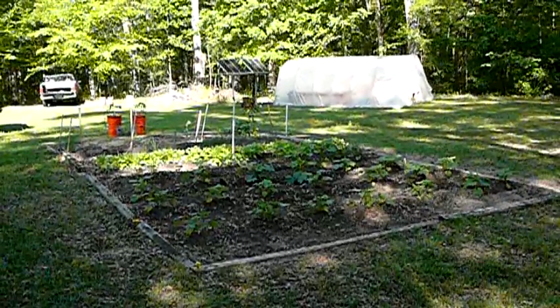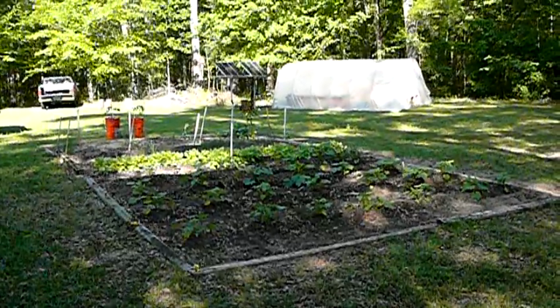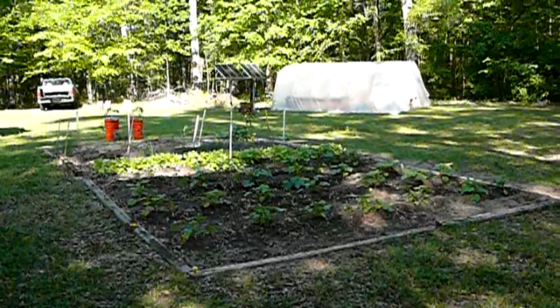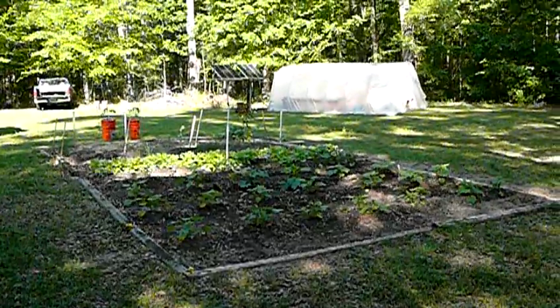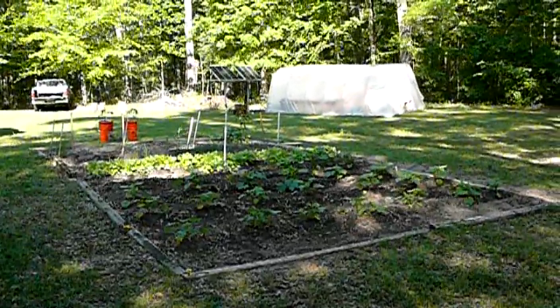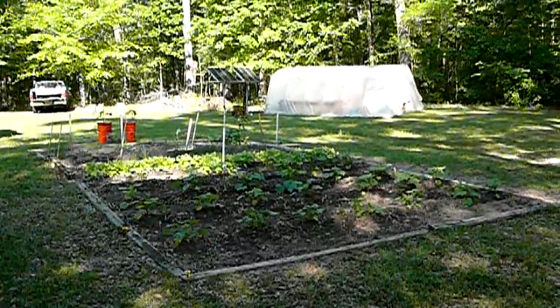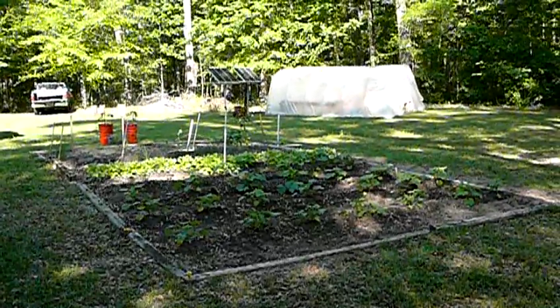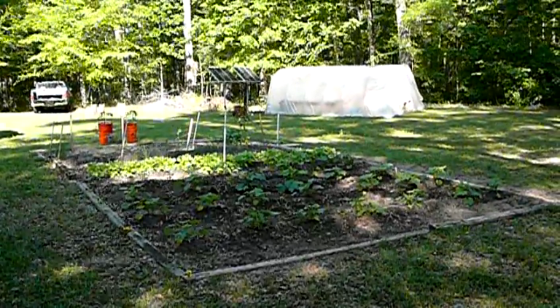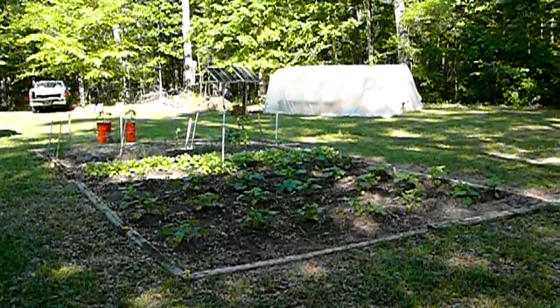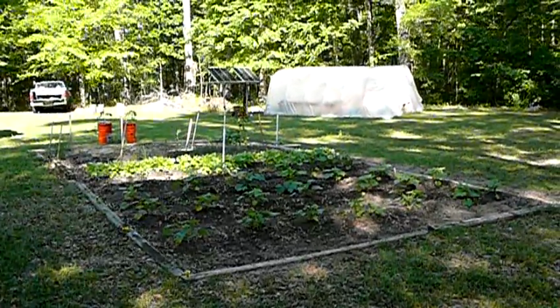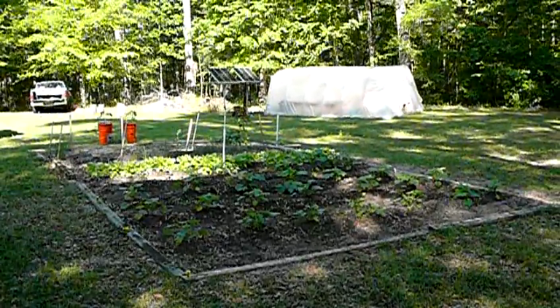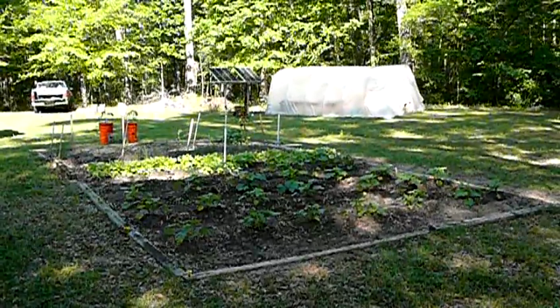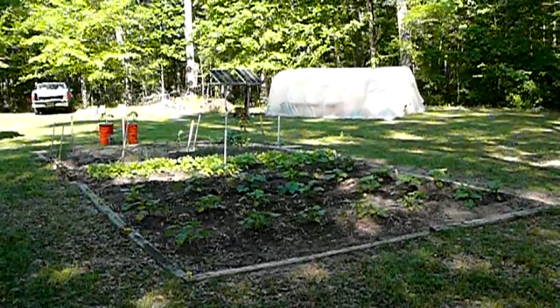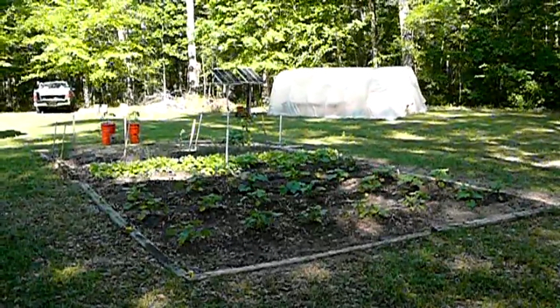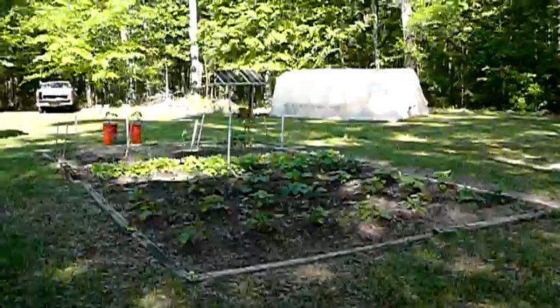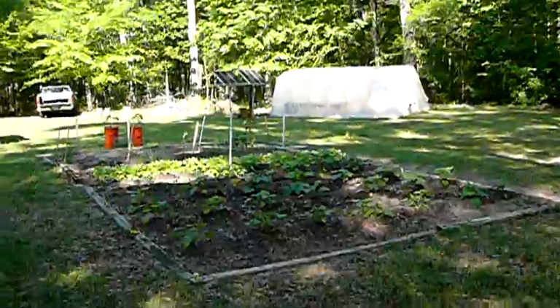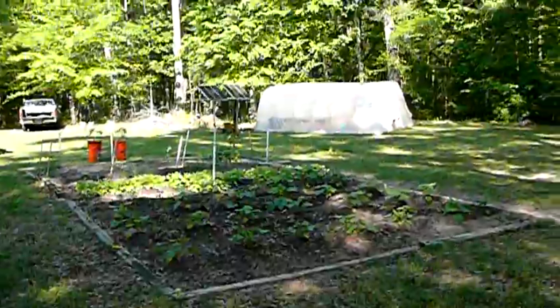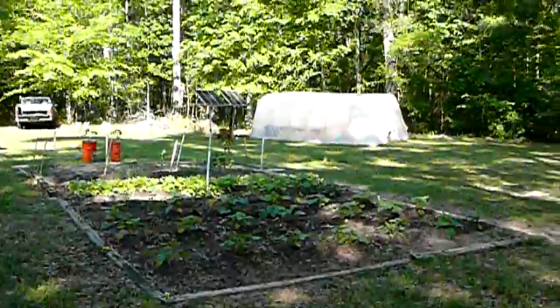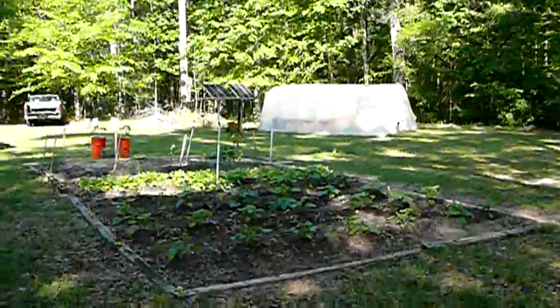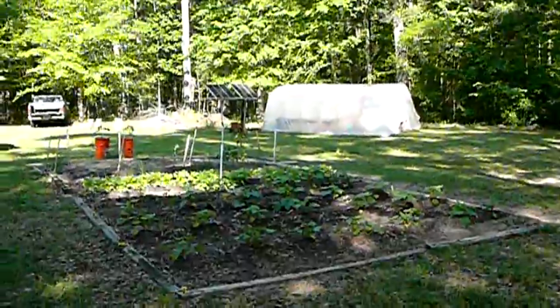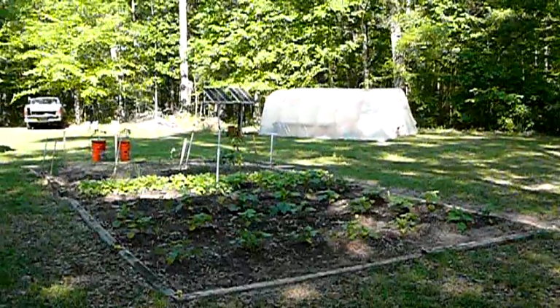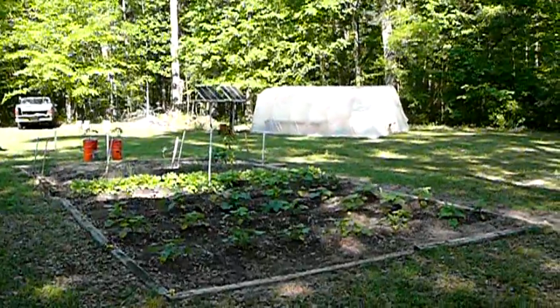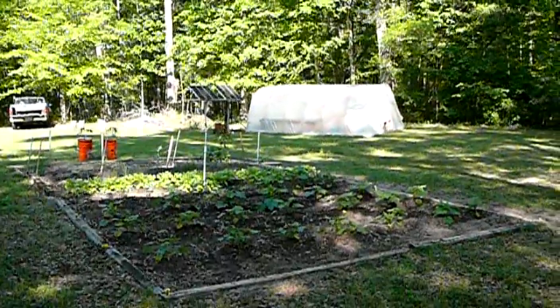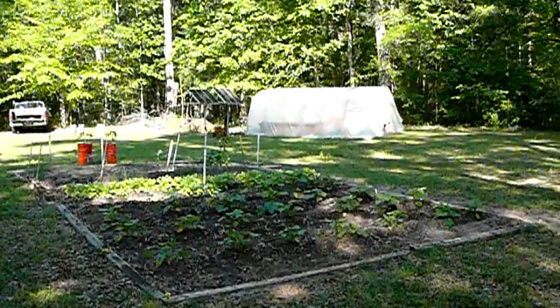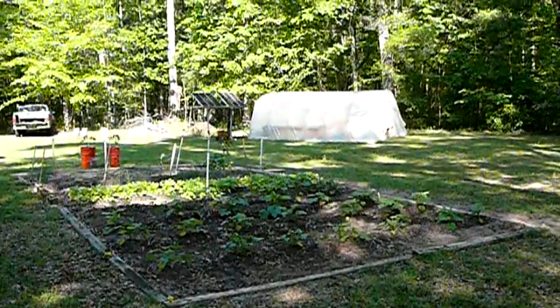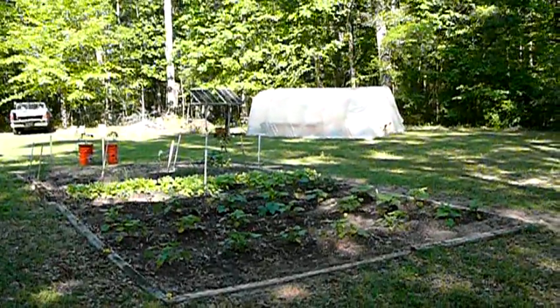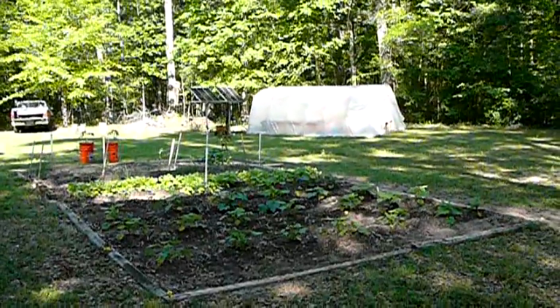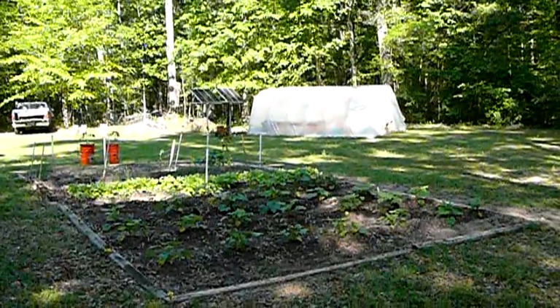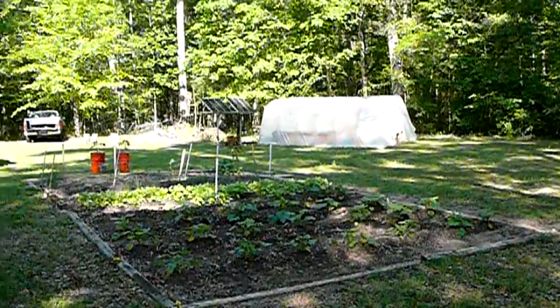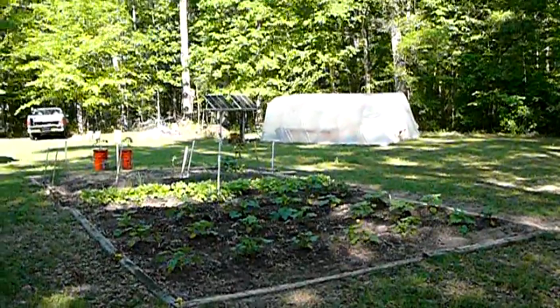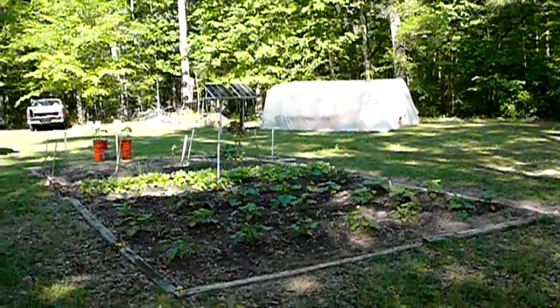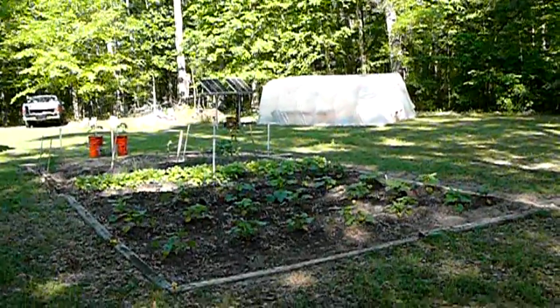Backyard Farming, Florida. Saturday, April the 11th.